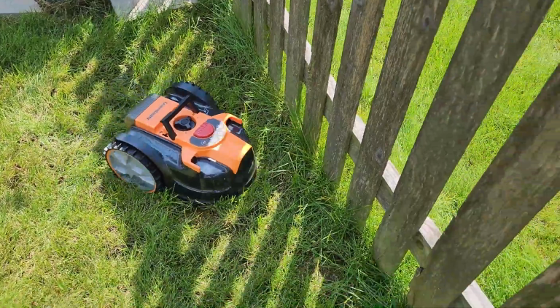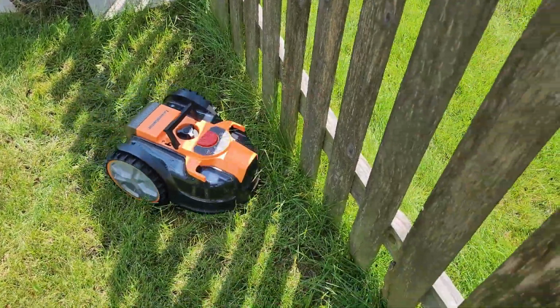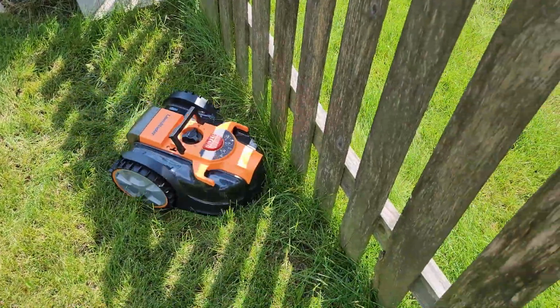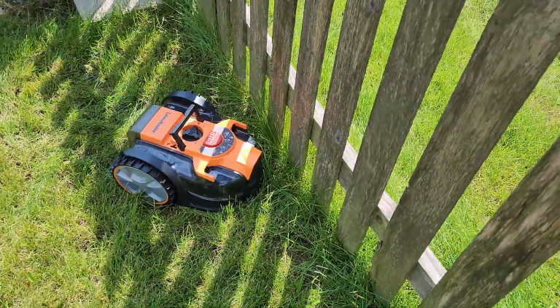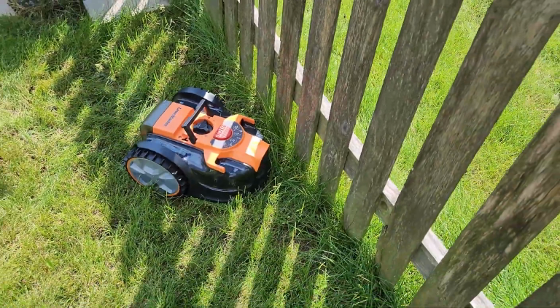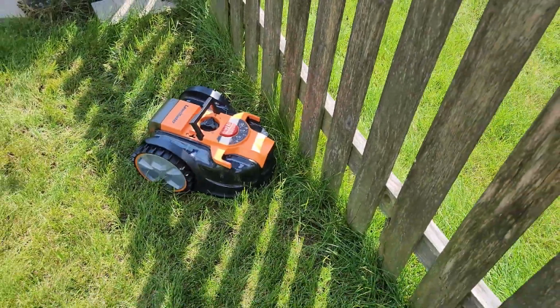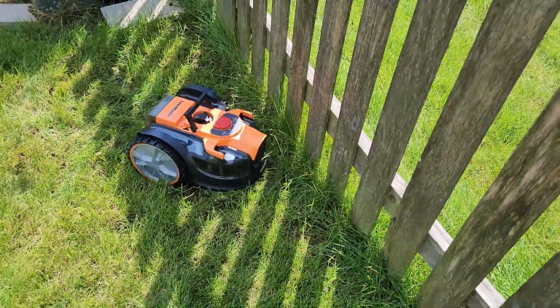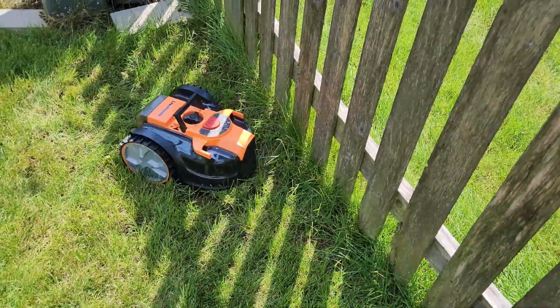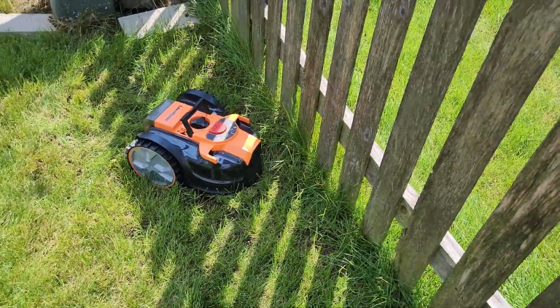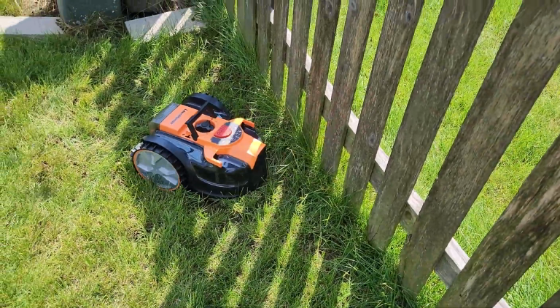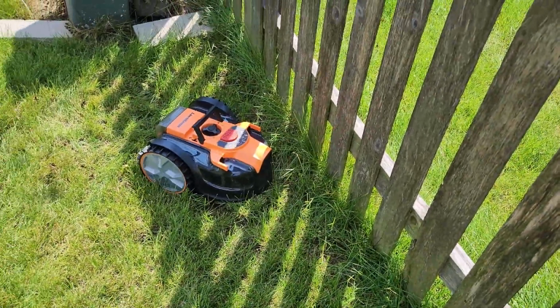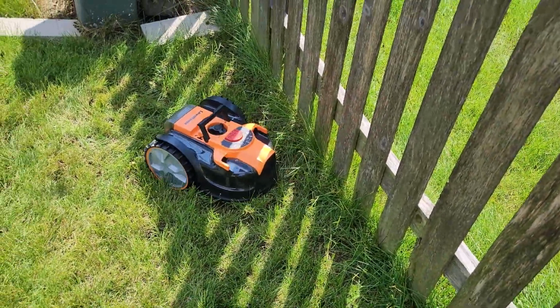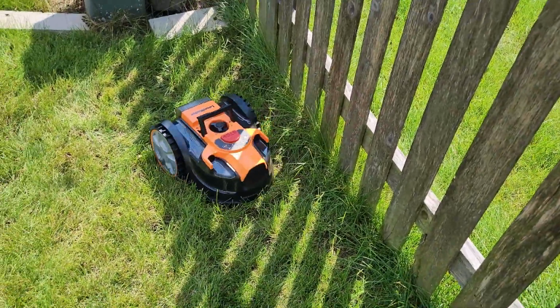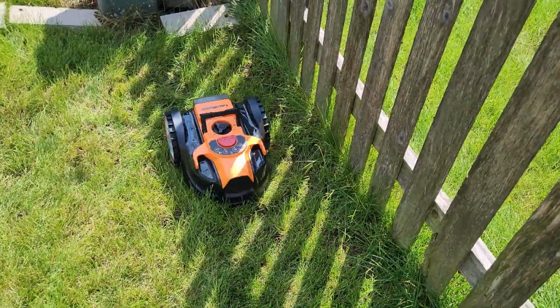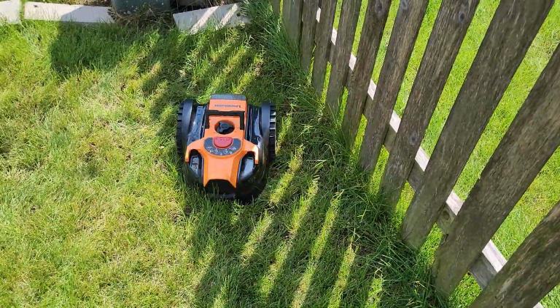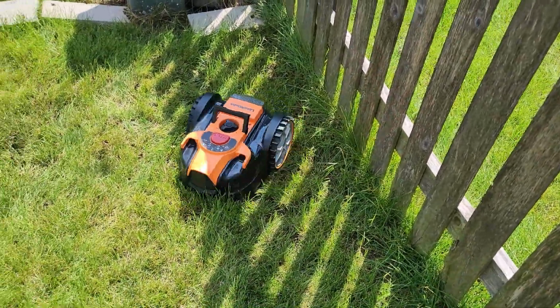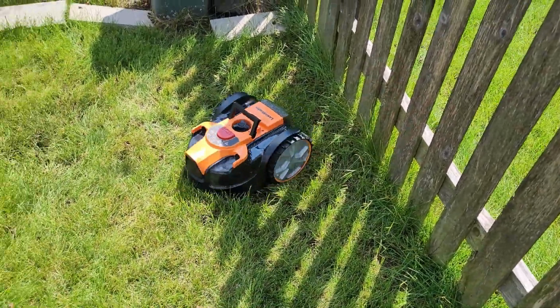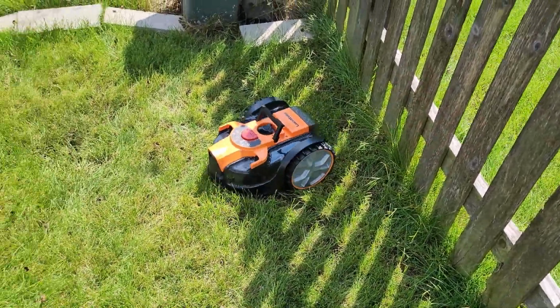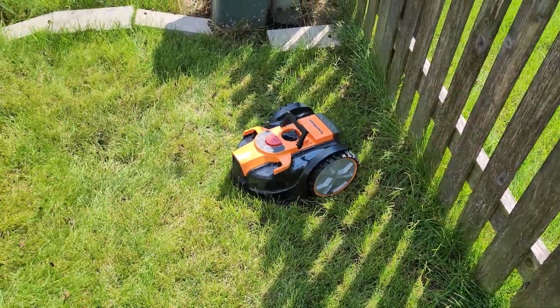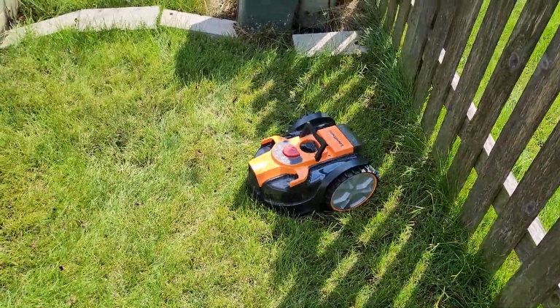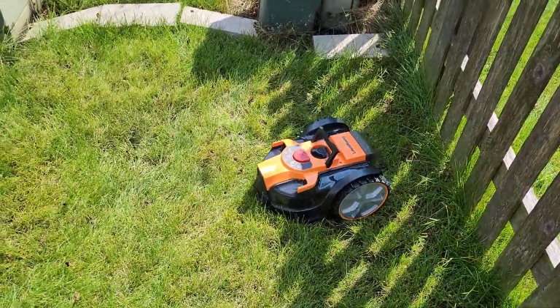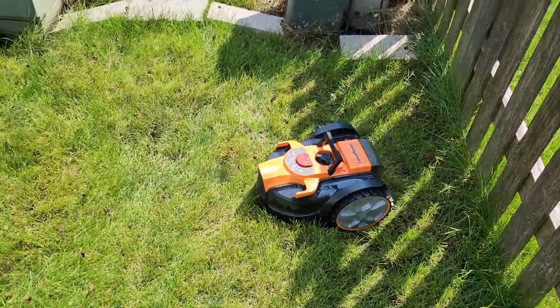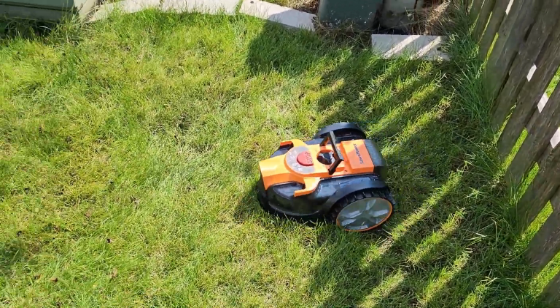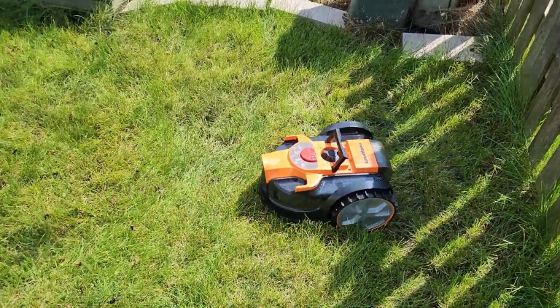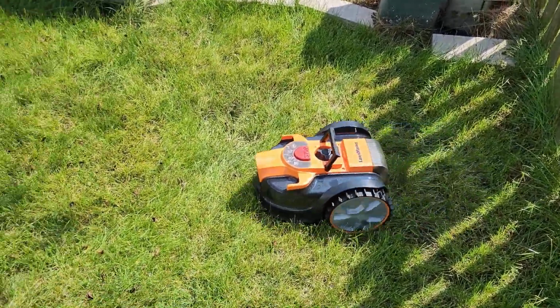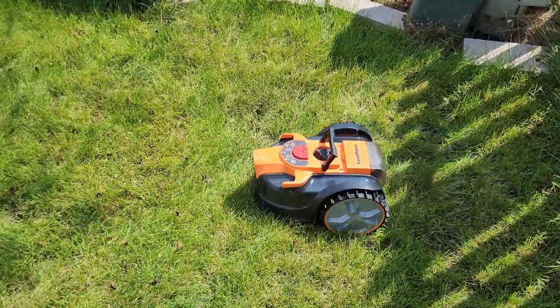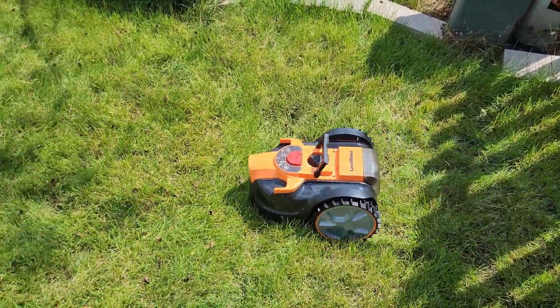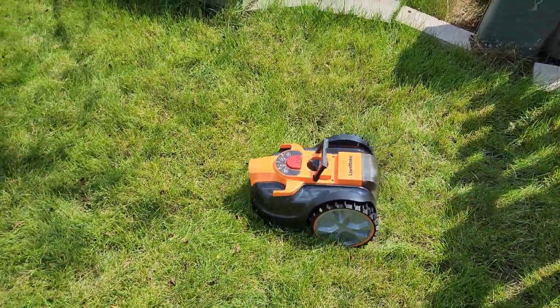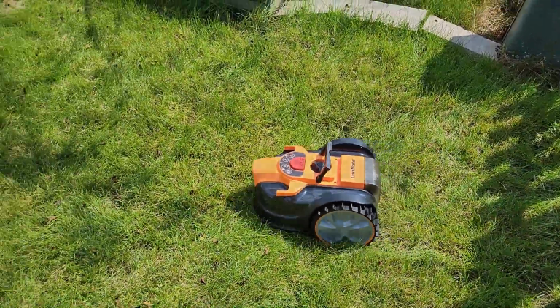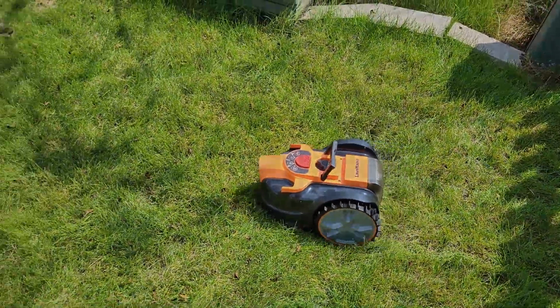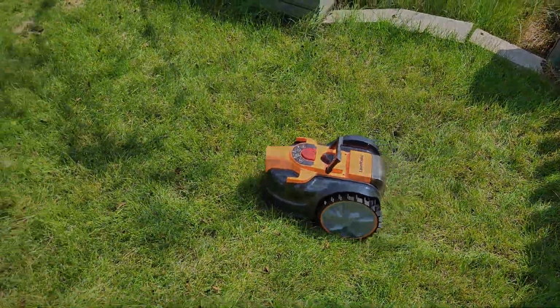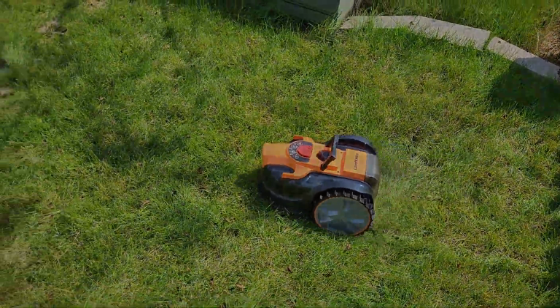In the next video I will show how I fixed these problems and how well the mower worked on my lawn.